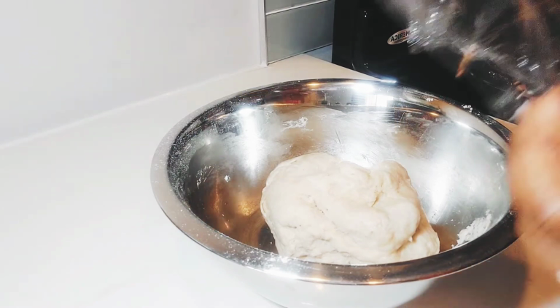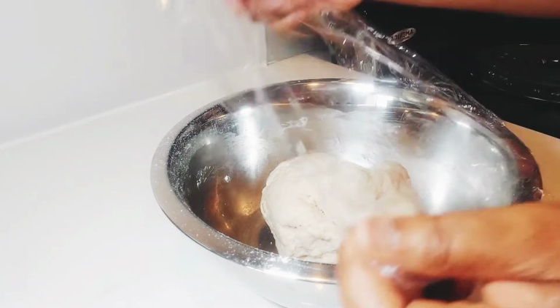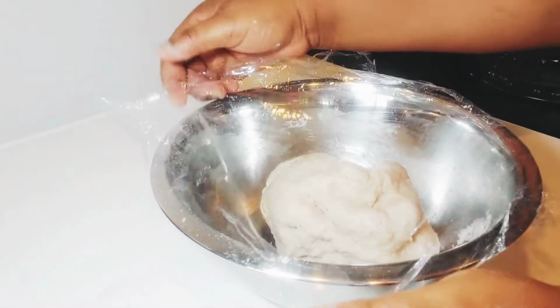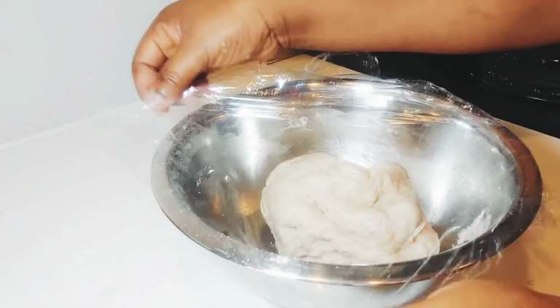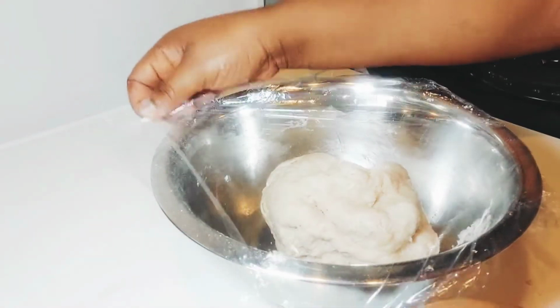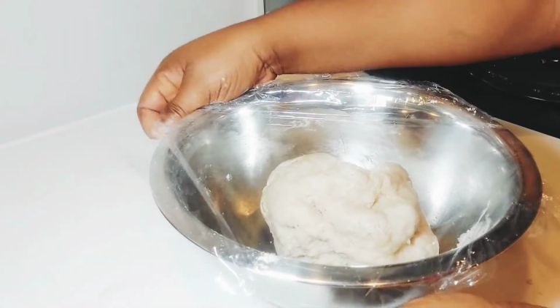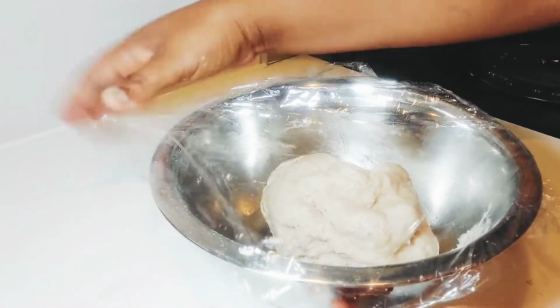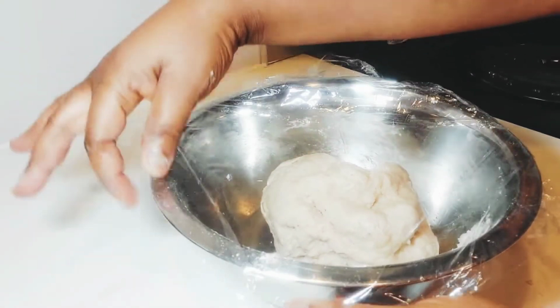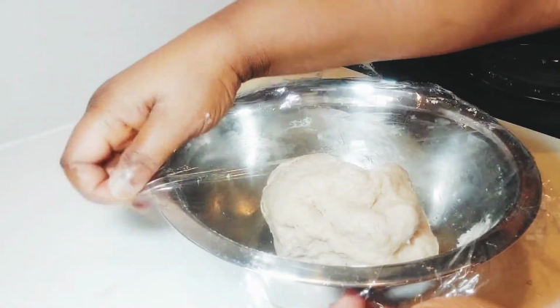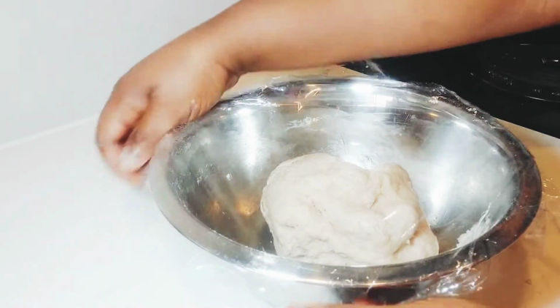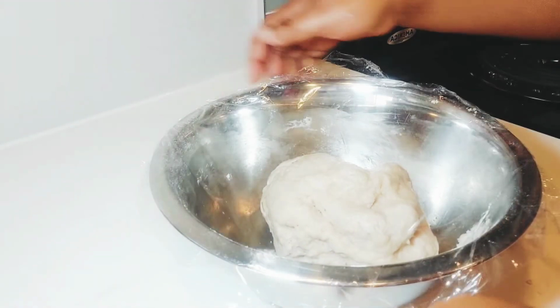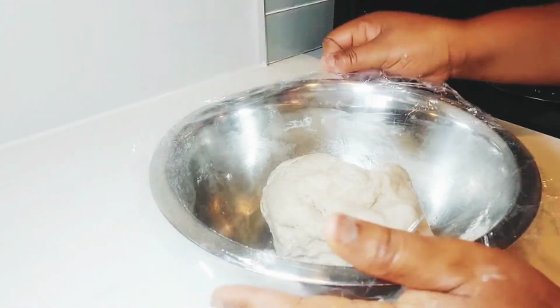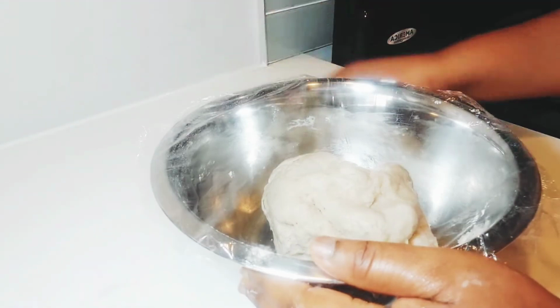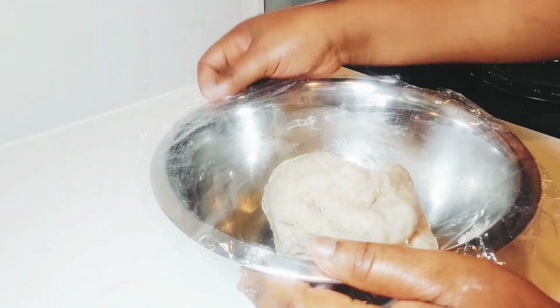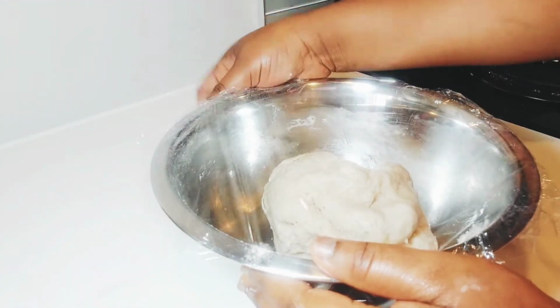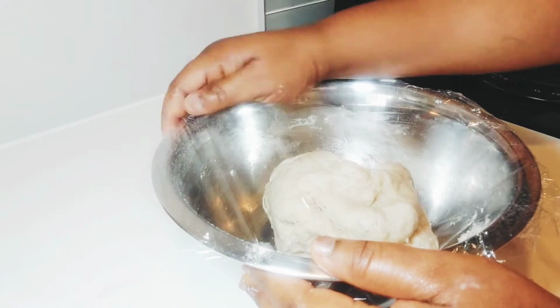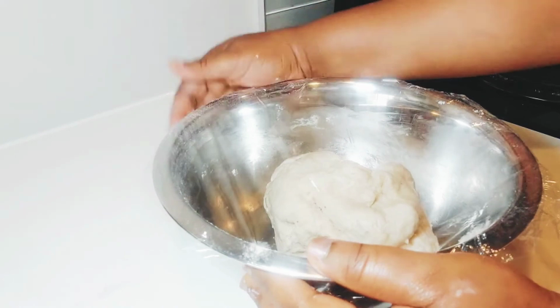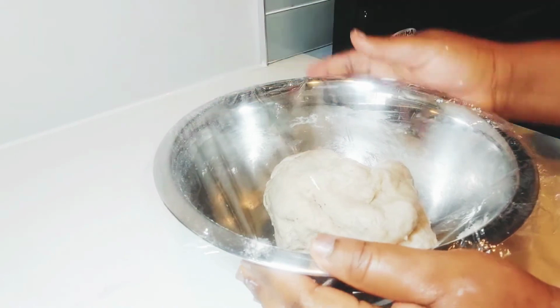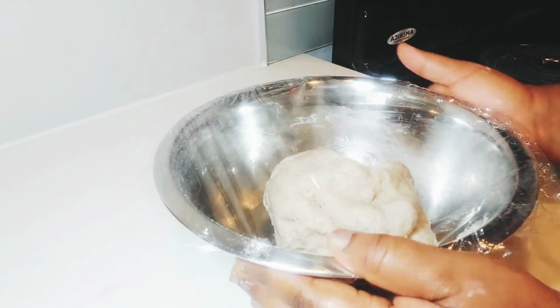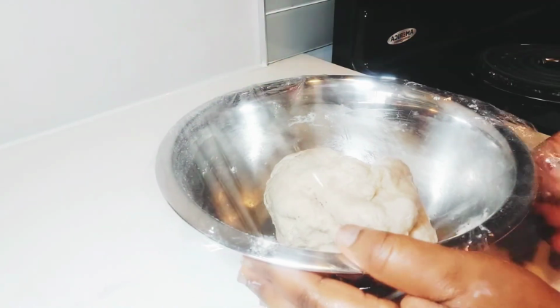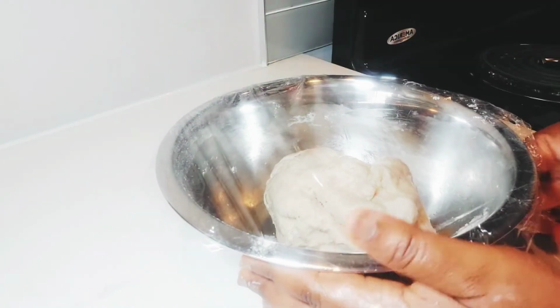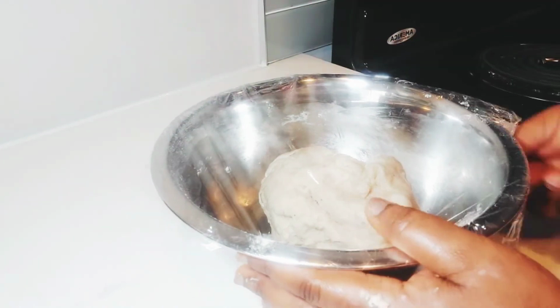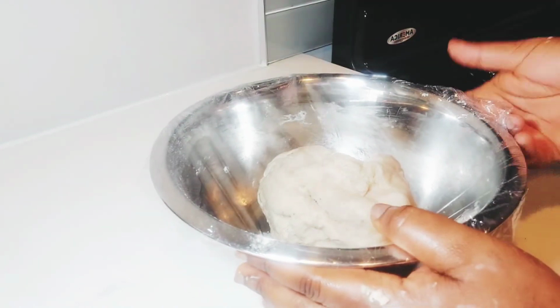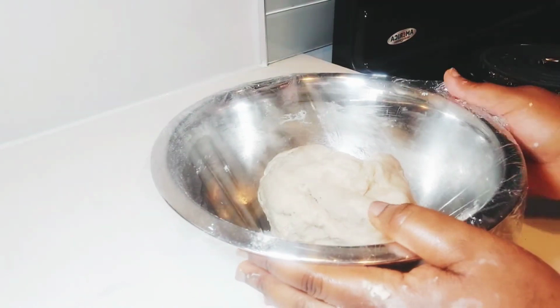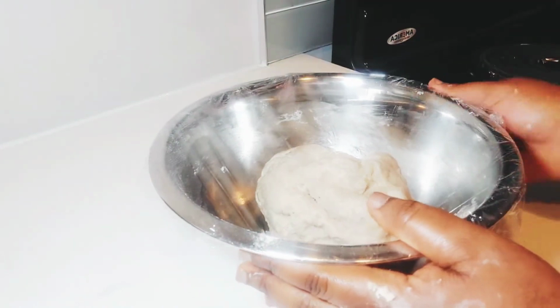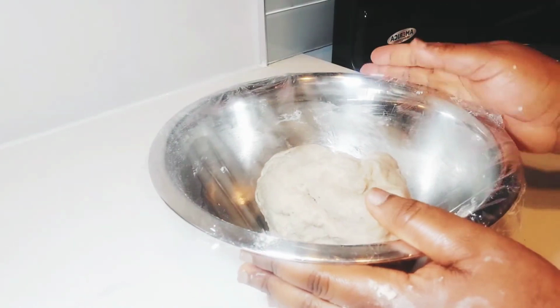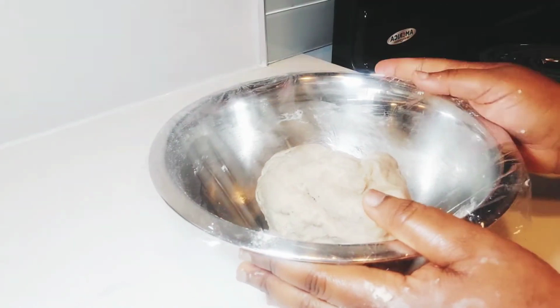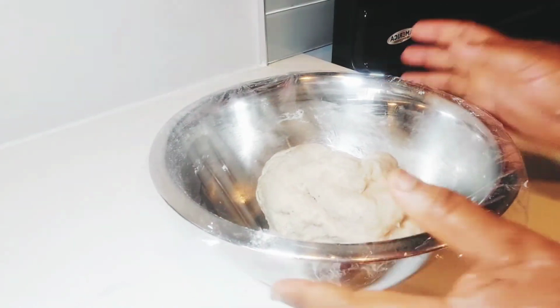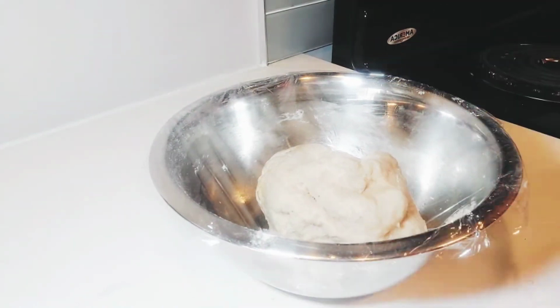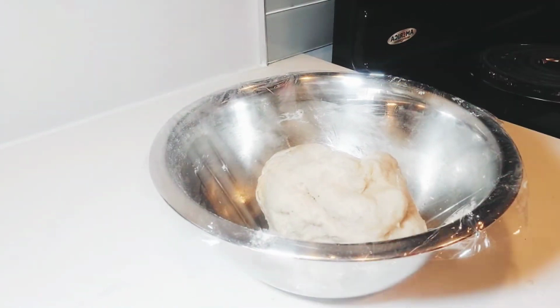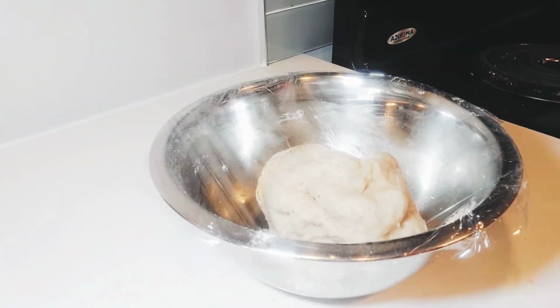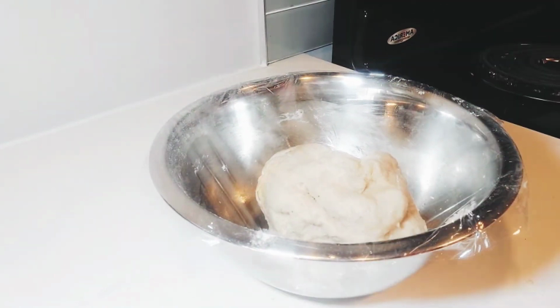You have to cover it with plastic wrap for 30 minutes.